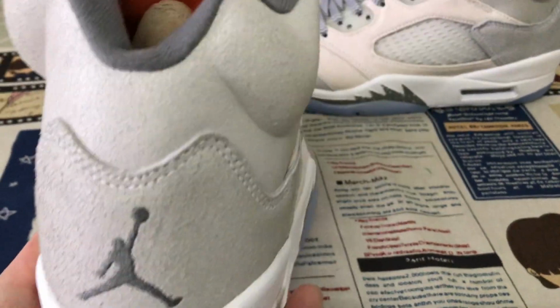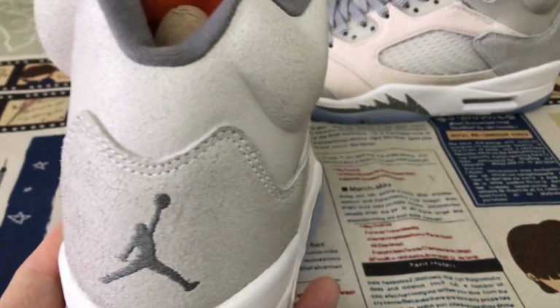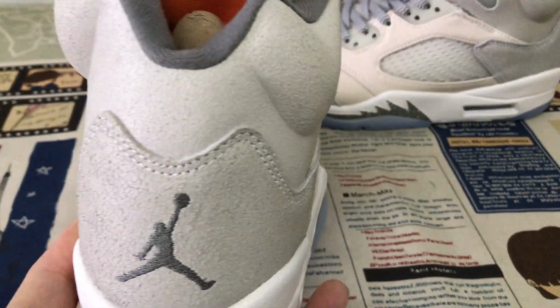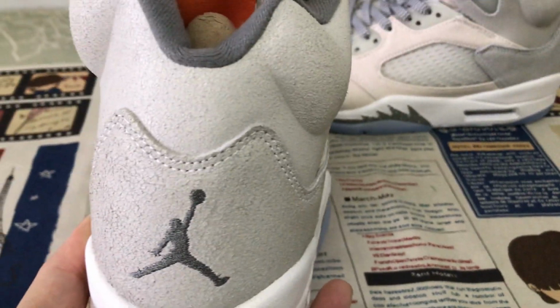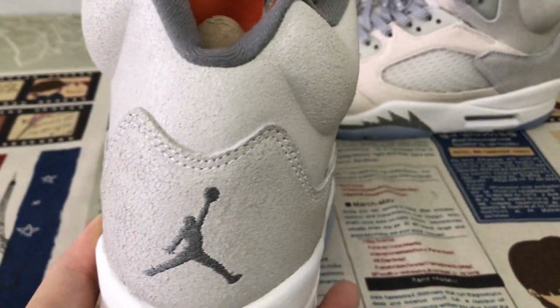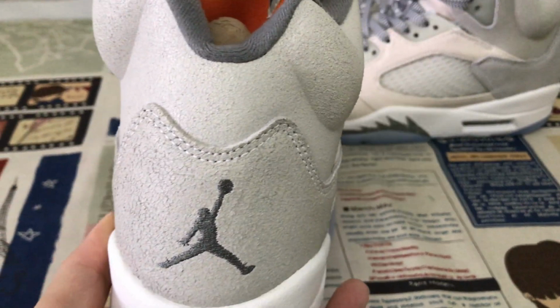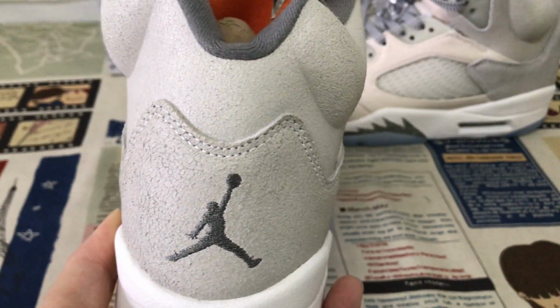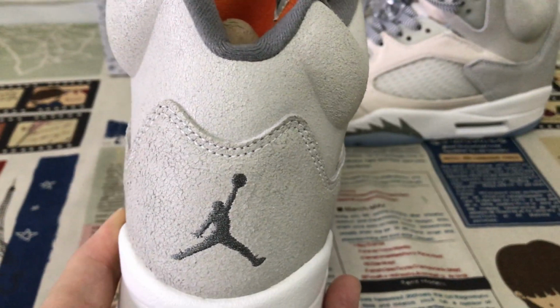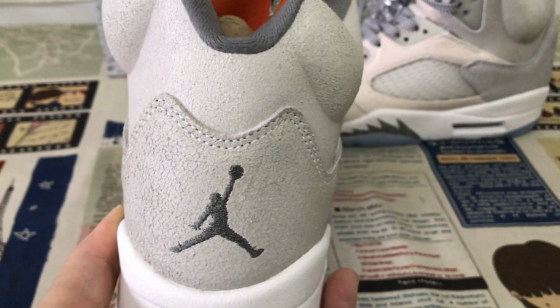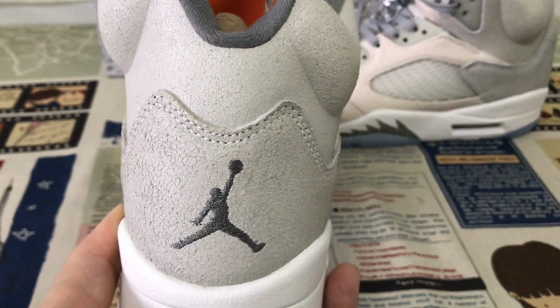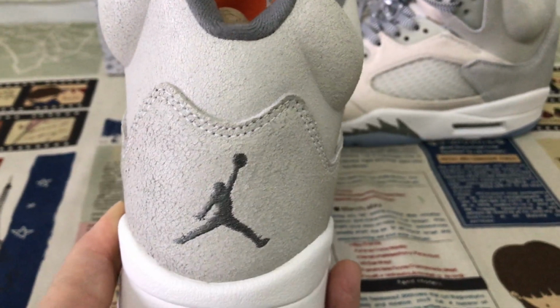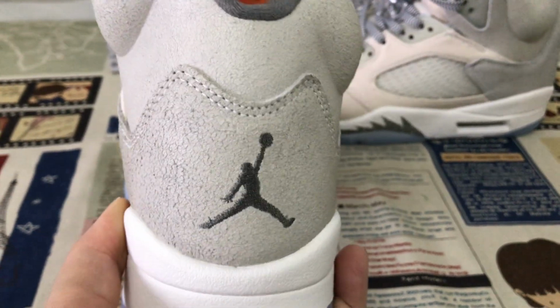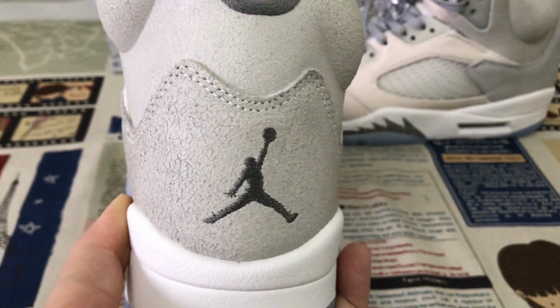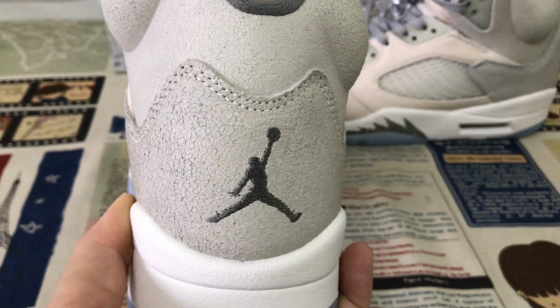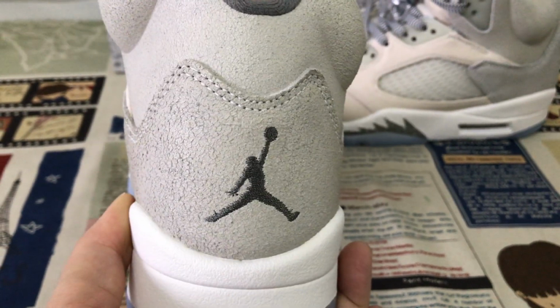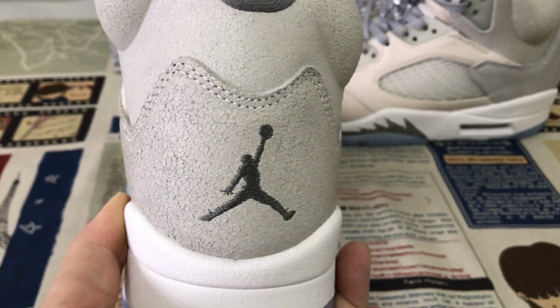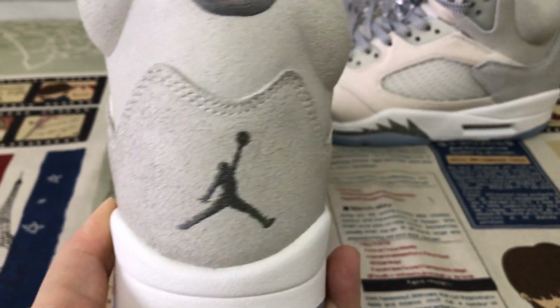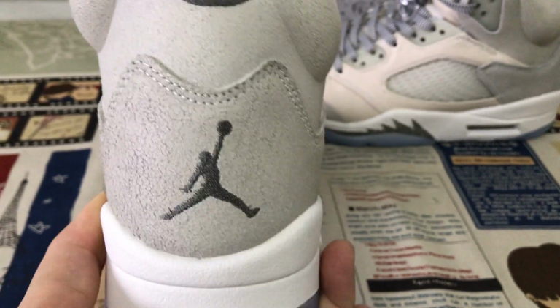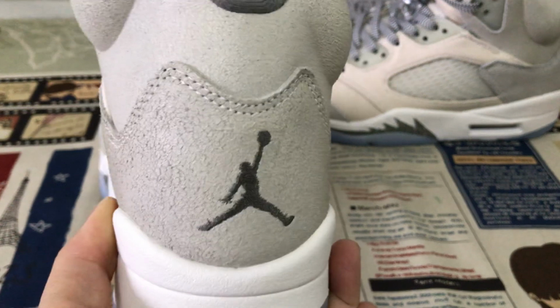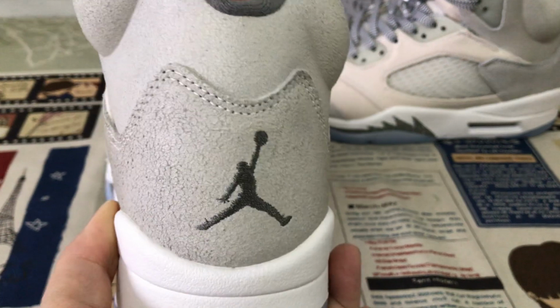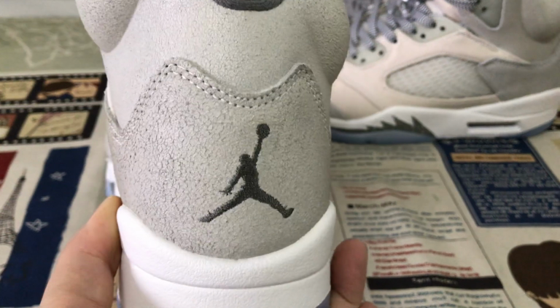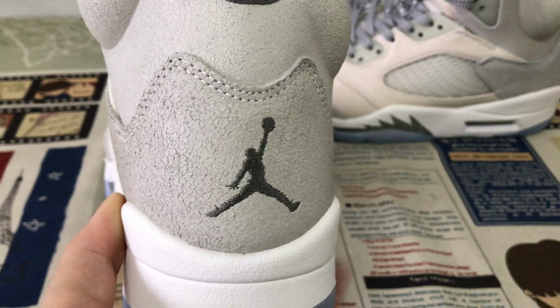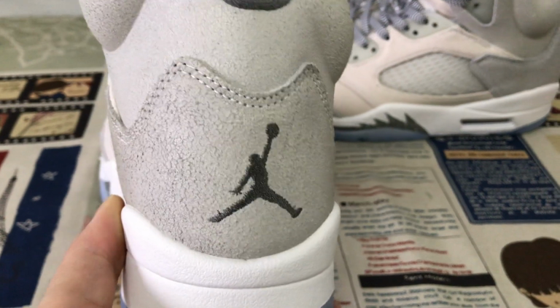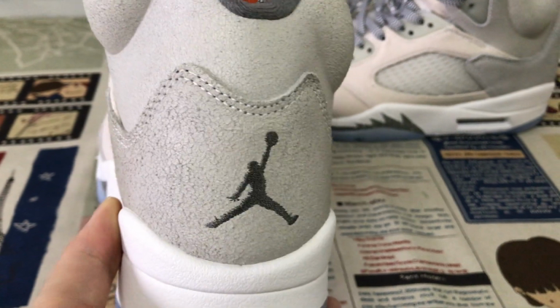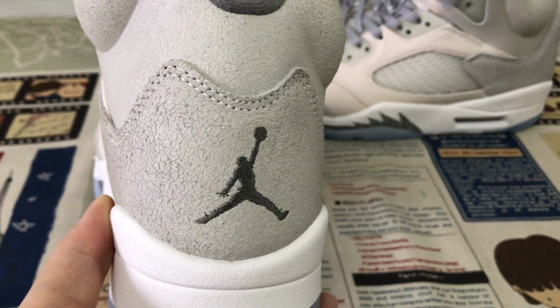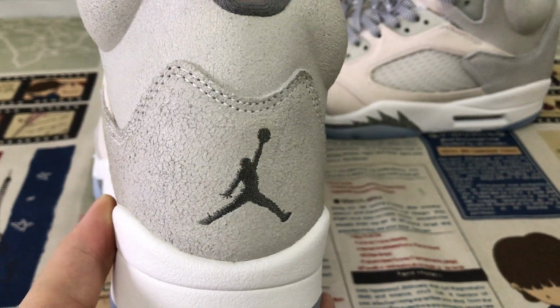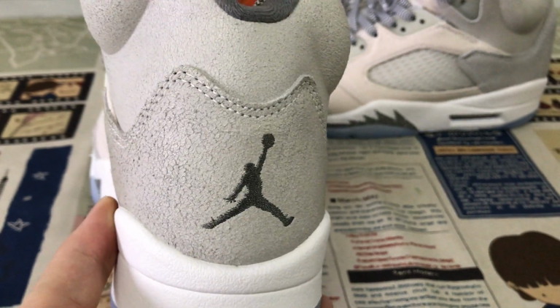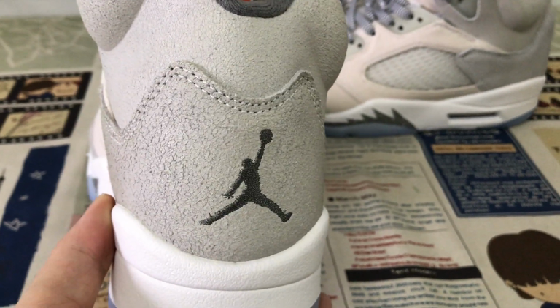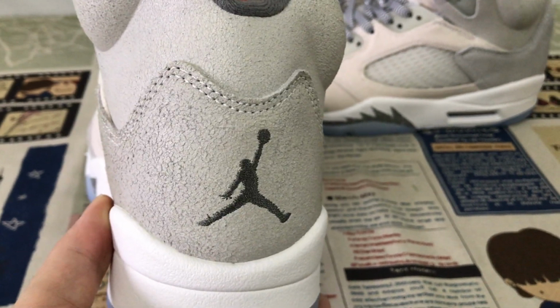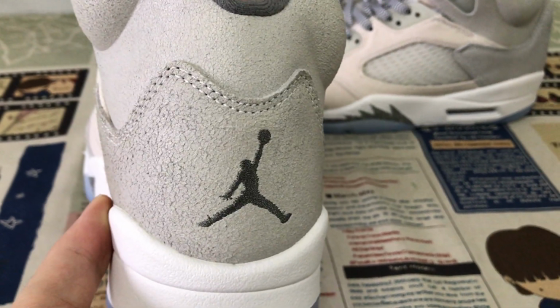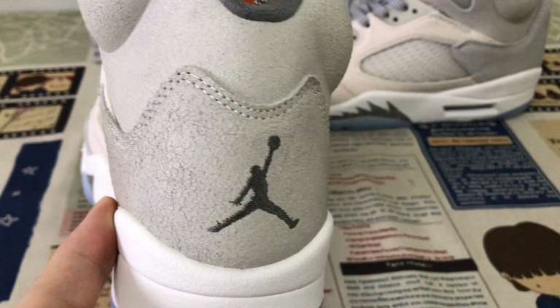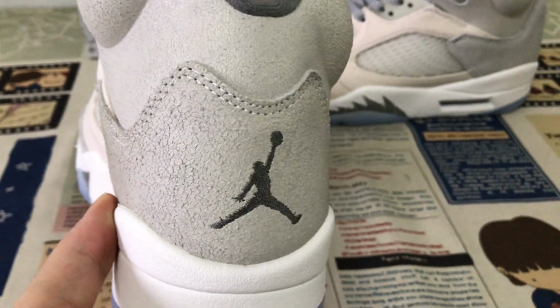Here's the back view, with the gray color Jumpman logo and boundary stitching.